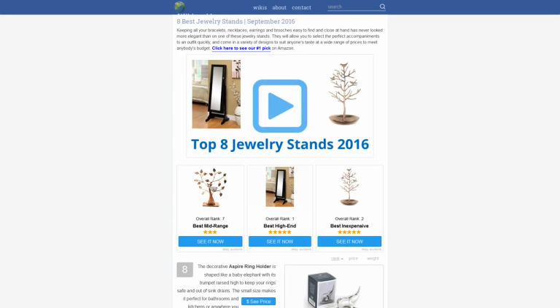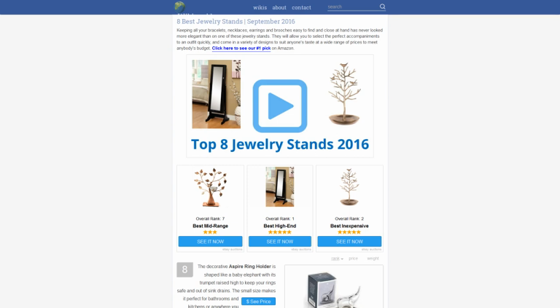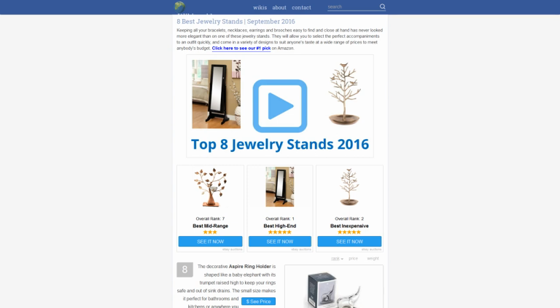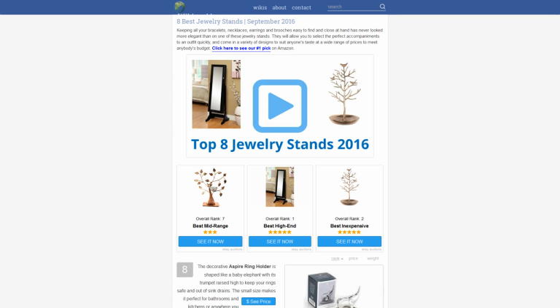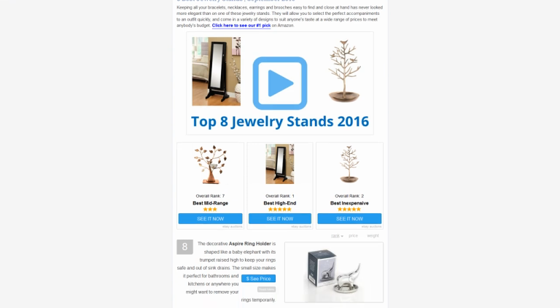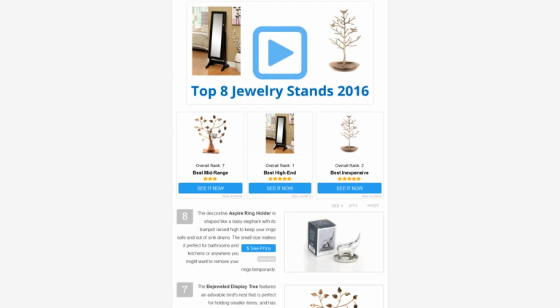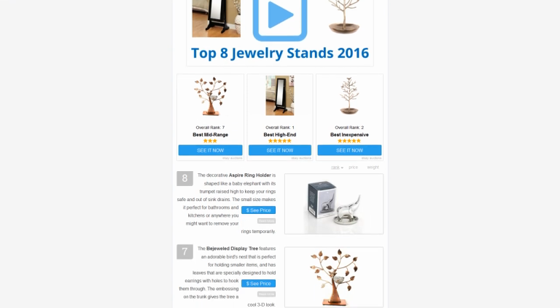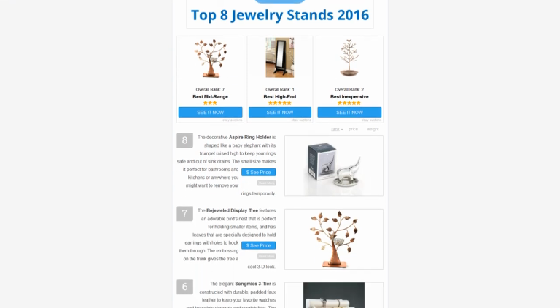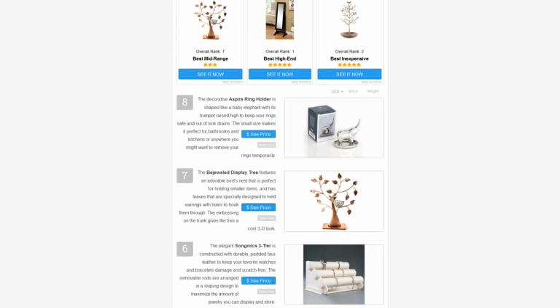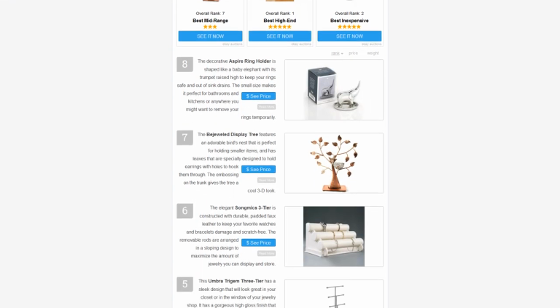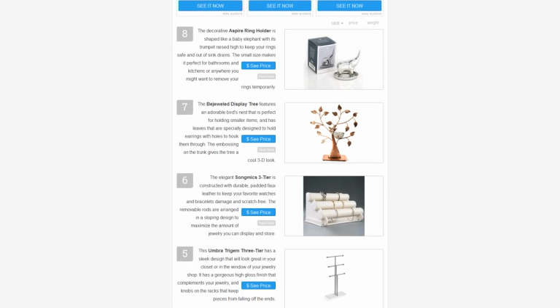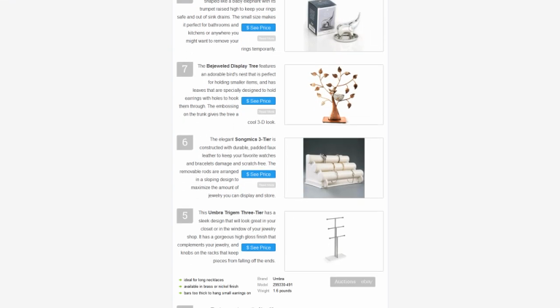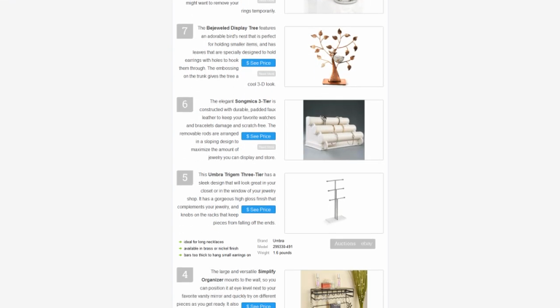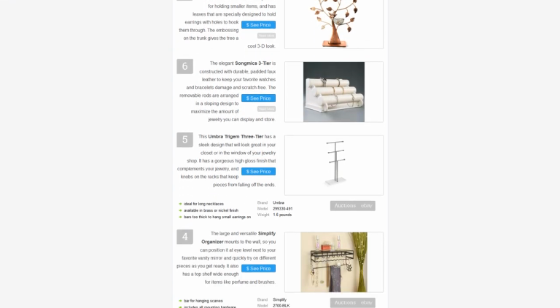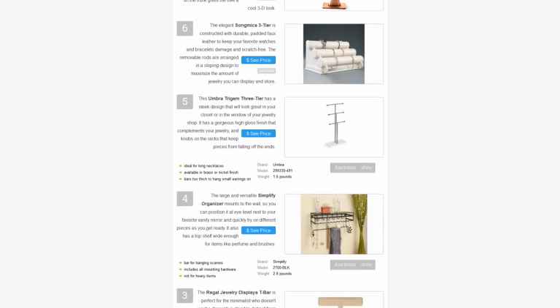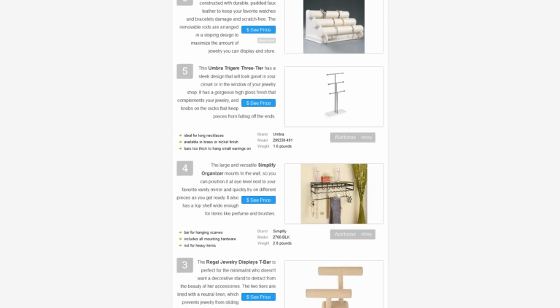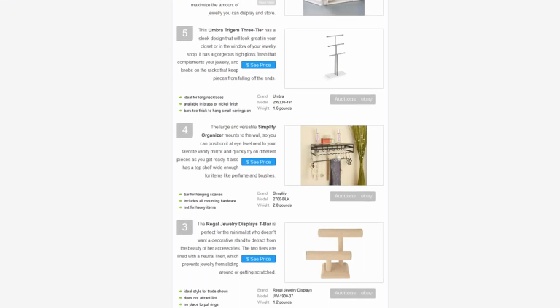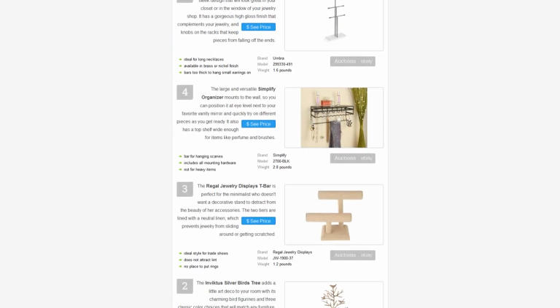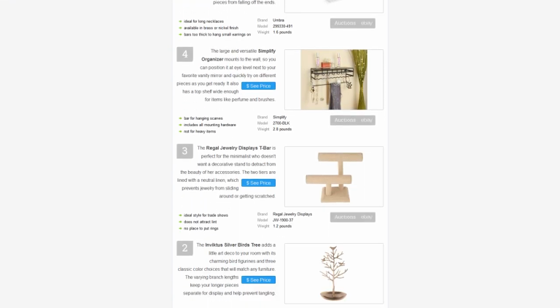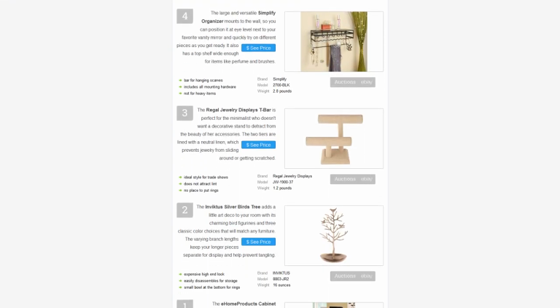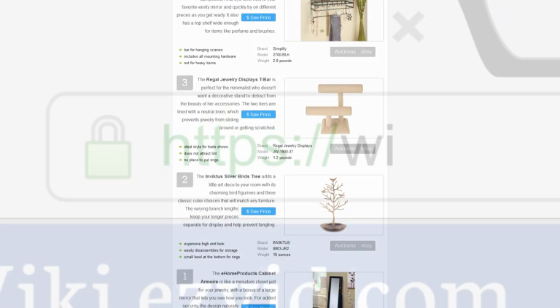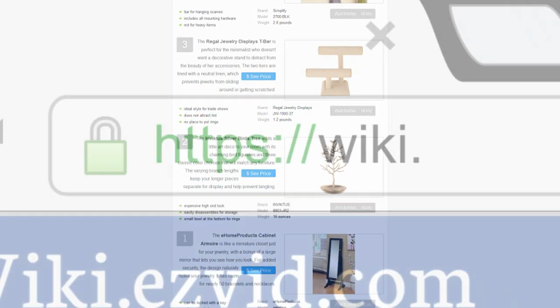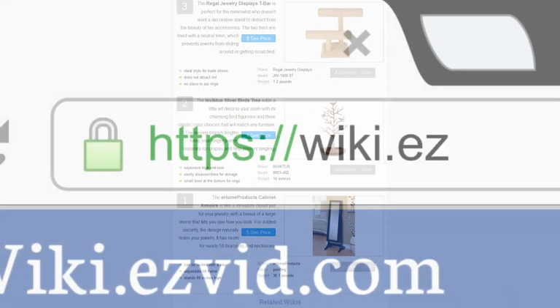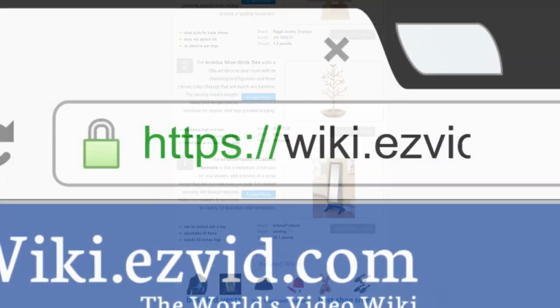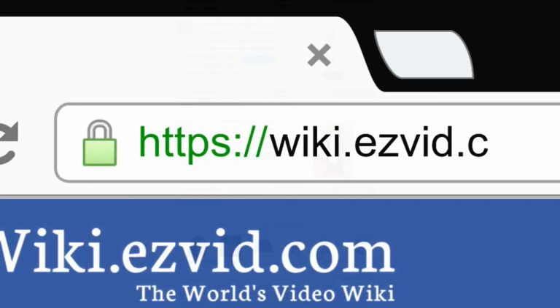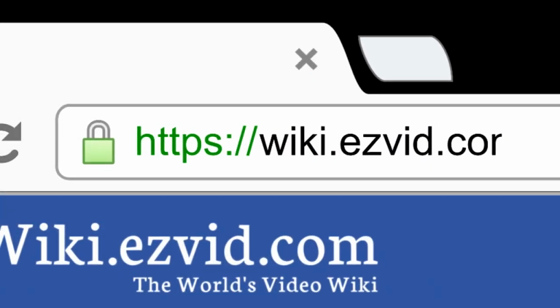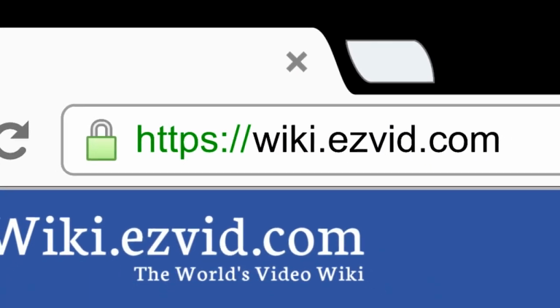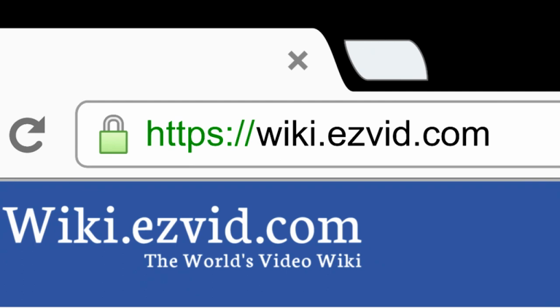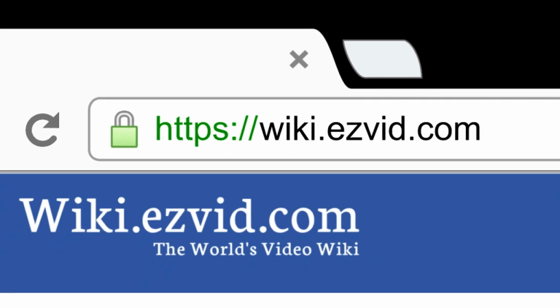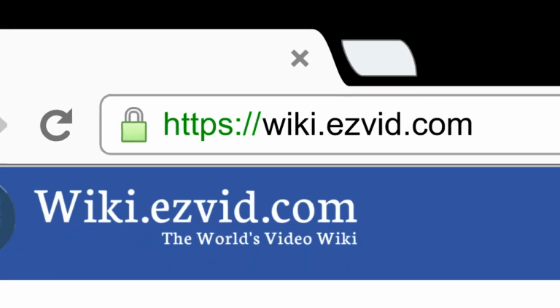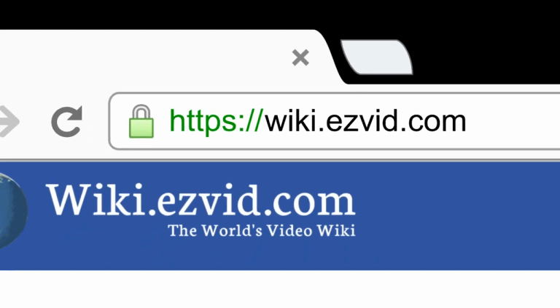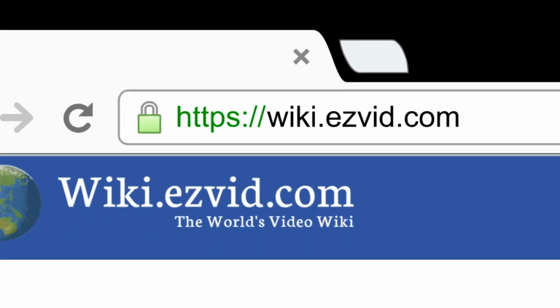To see all this stuff, go to wiki.easyvid.com and search for jewelry stands, or click beneath this video.